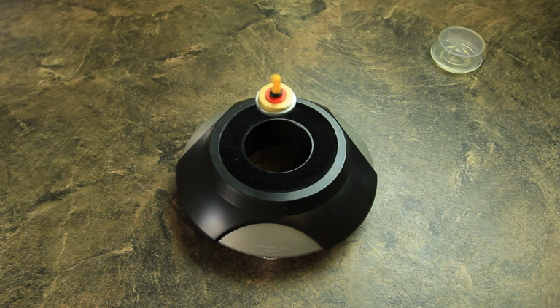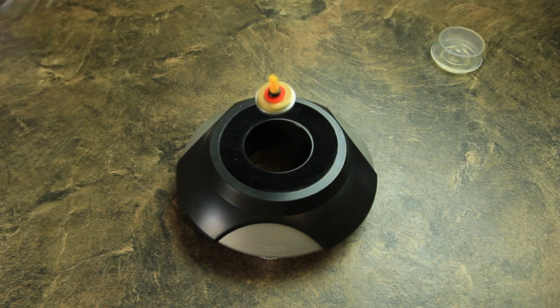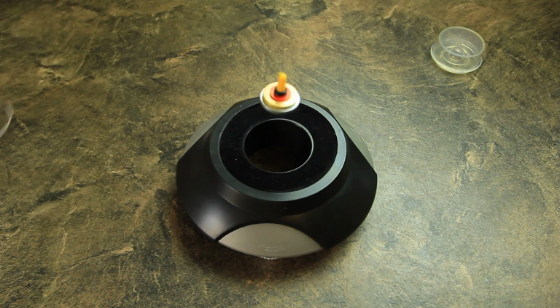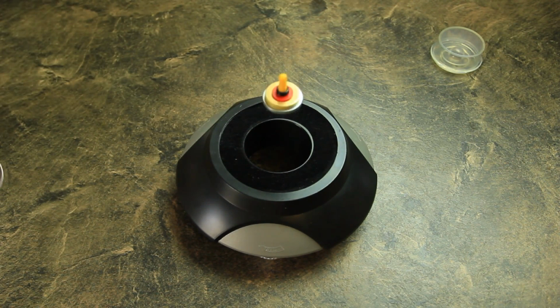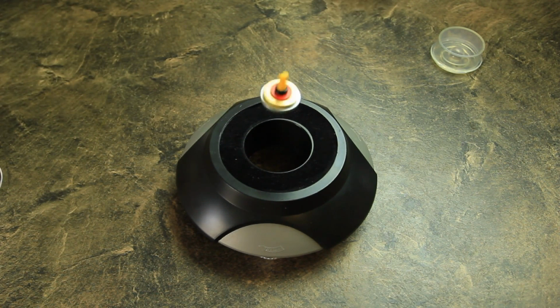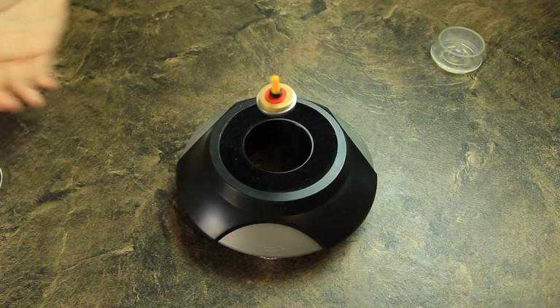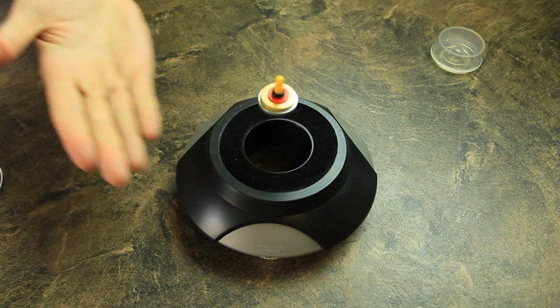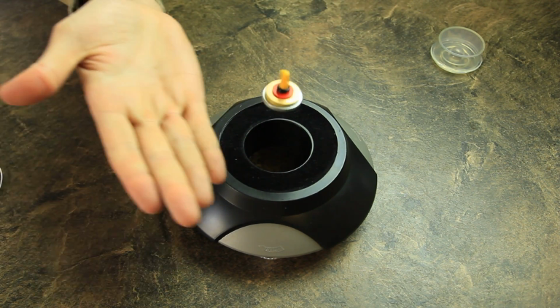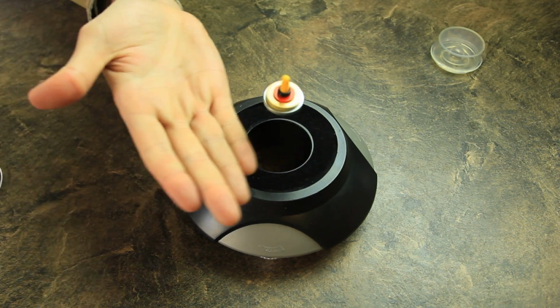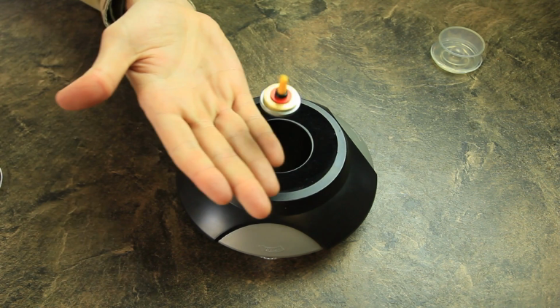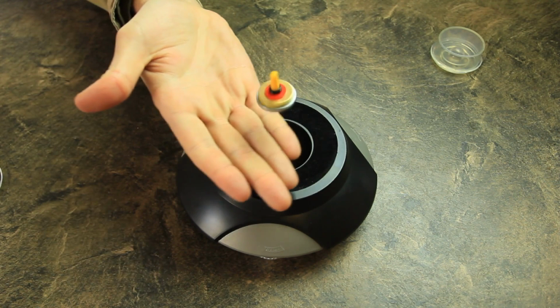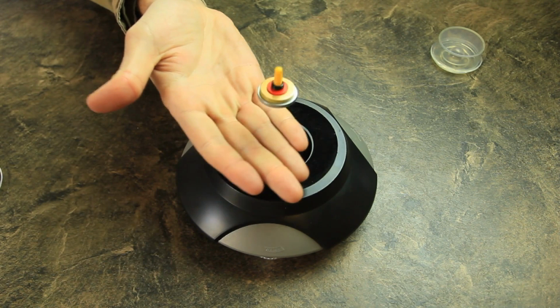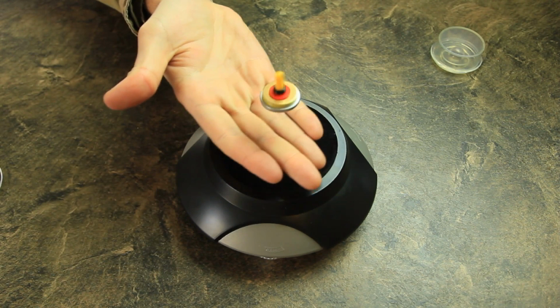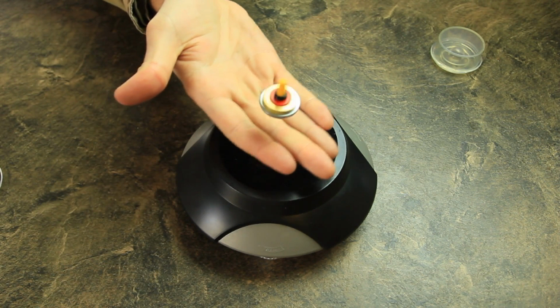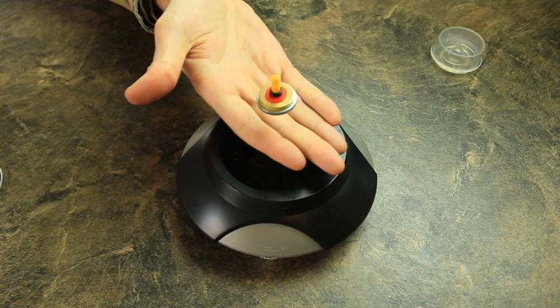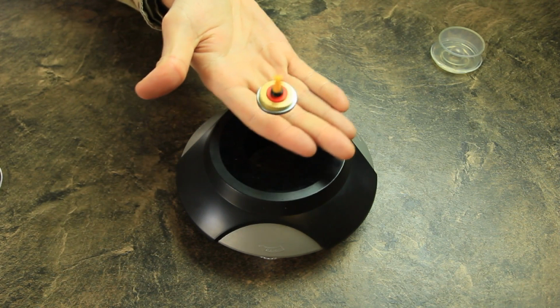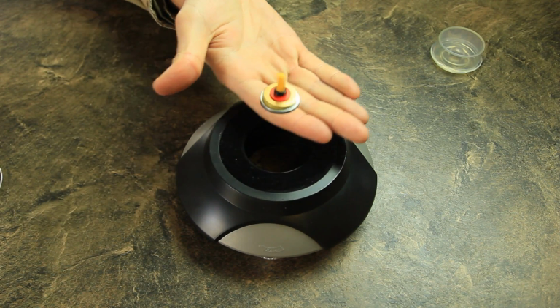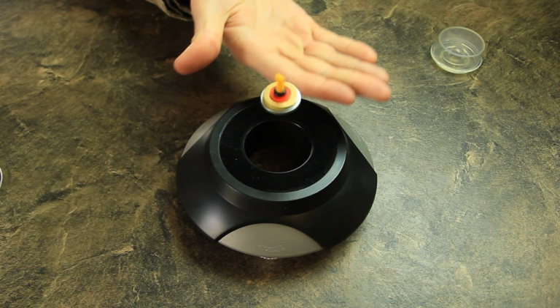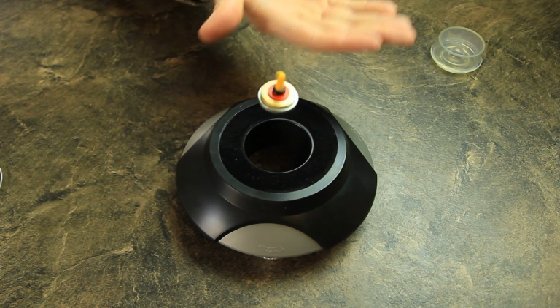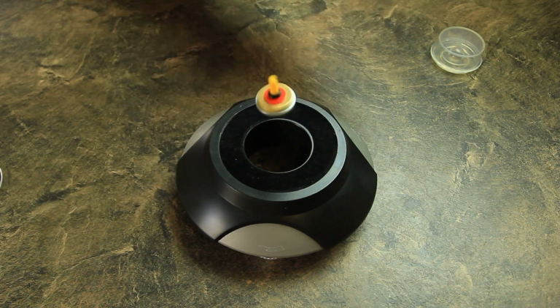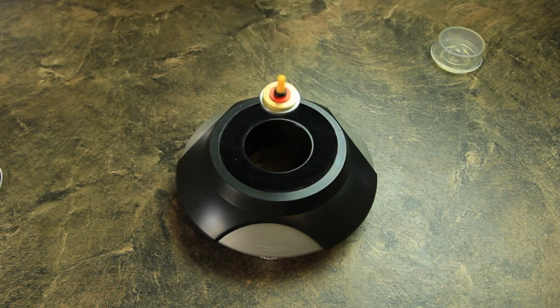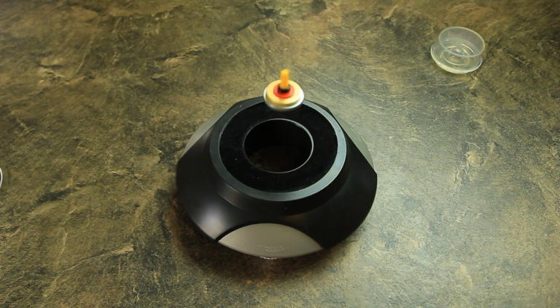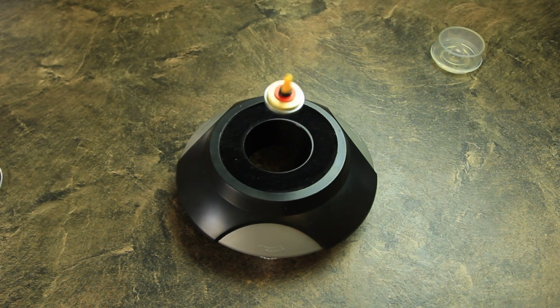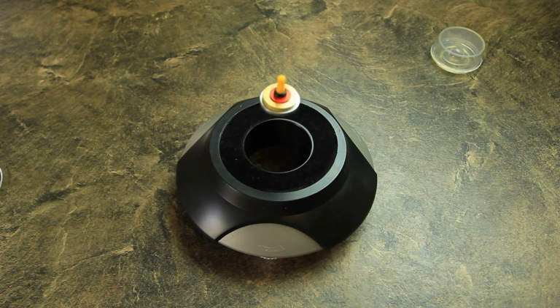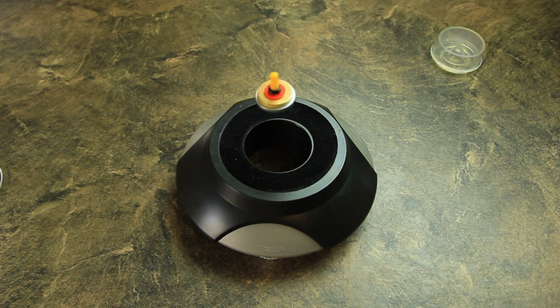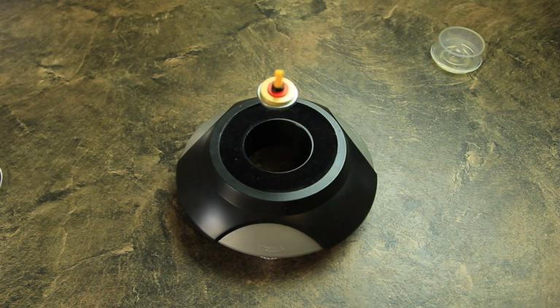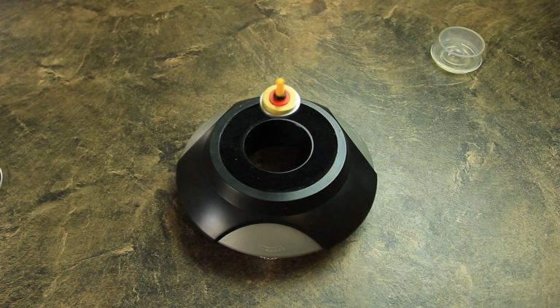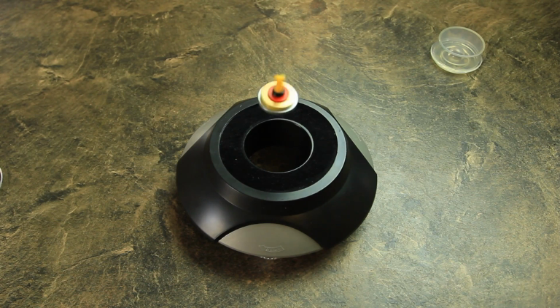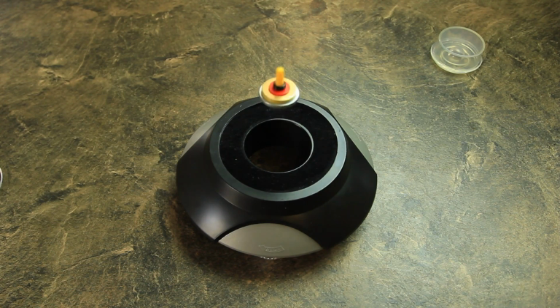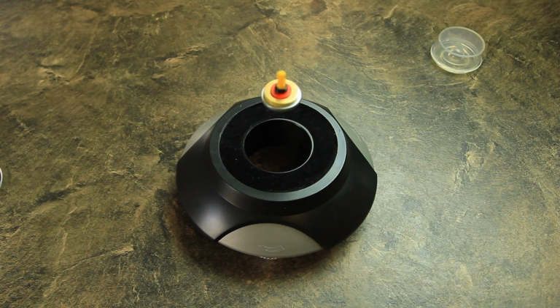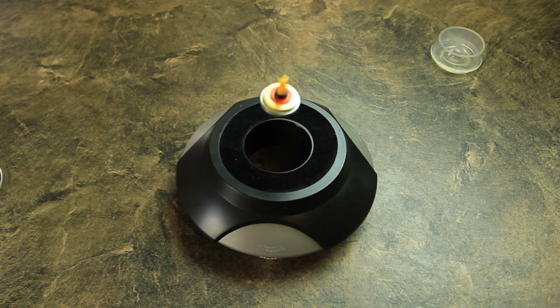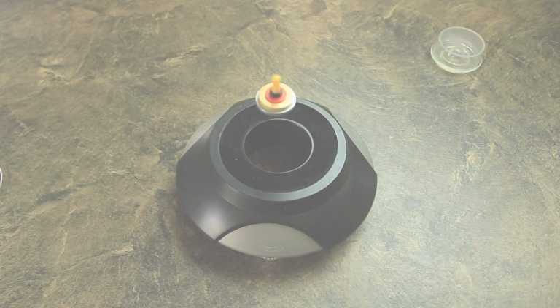How amazing is that? Look, I can move my hand to it and it's still spinning. Let me show you a close up.